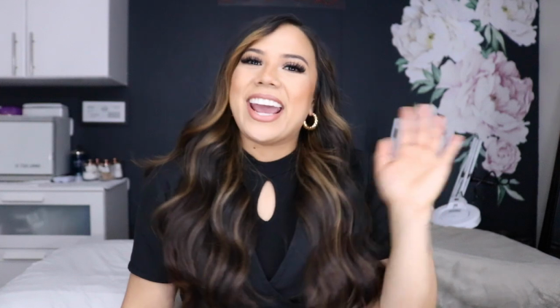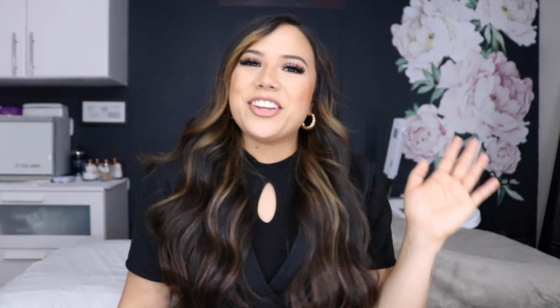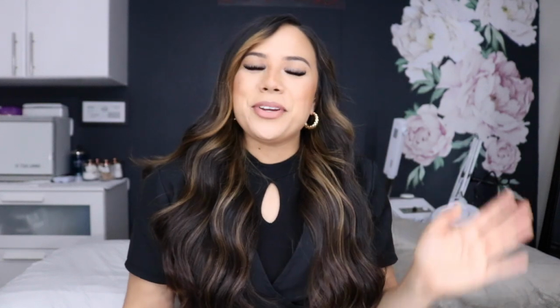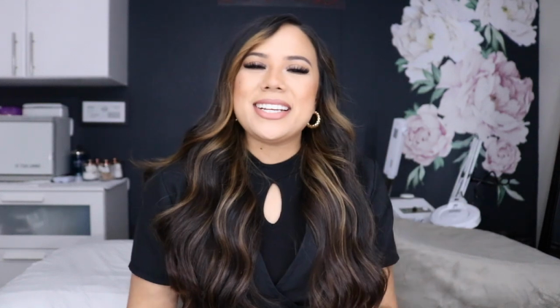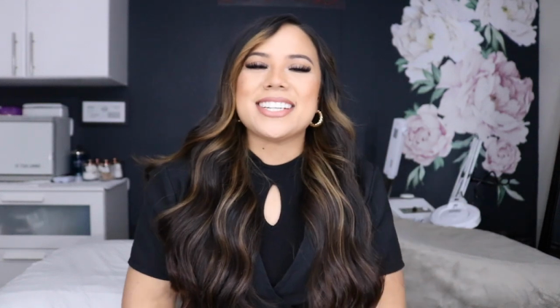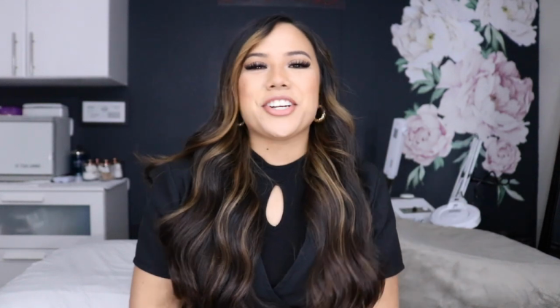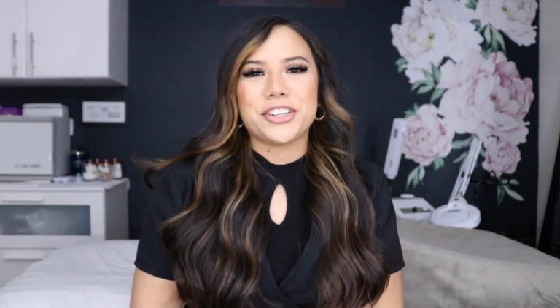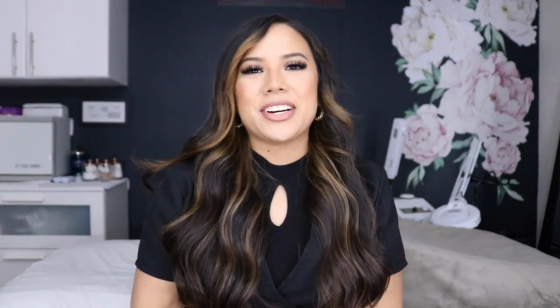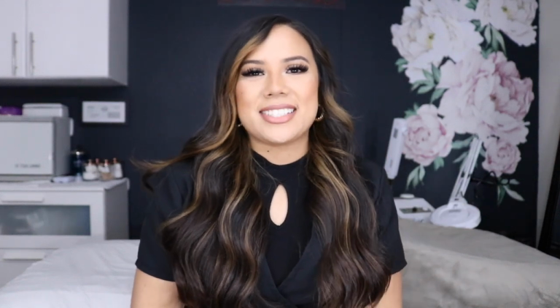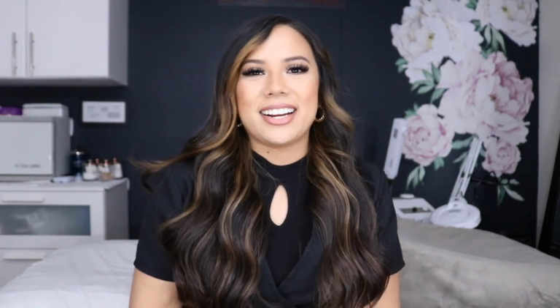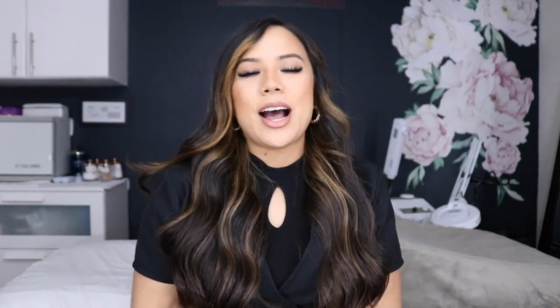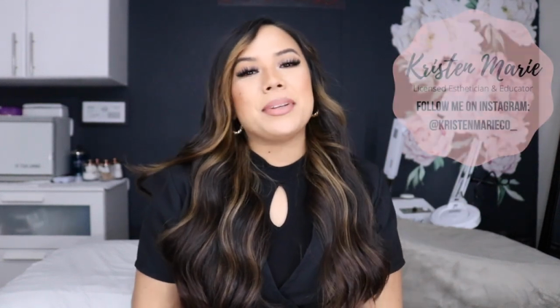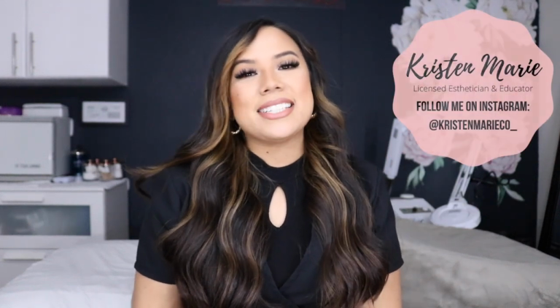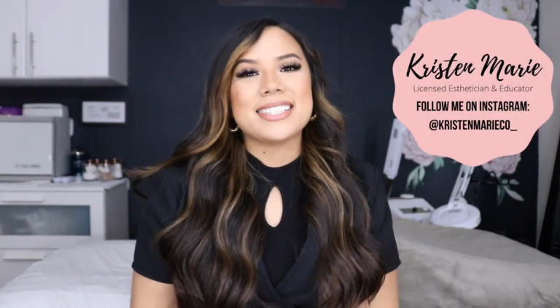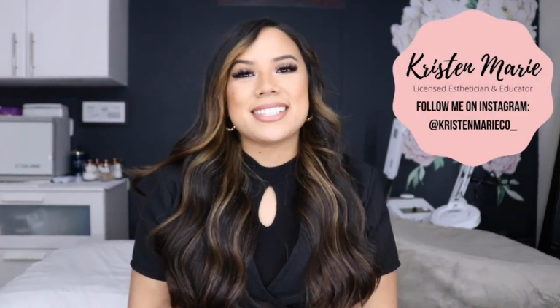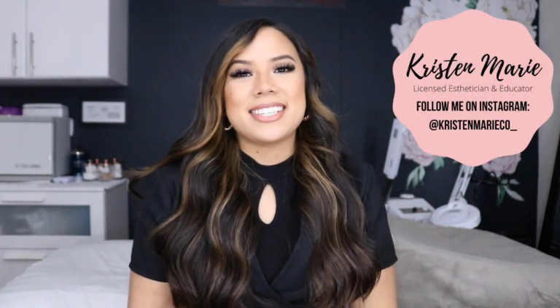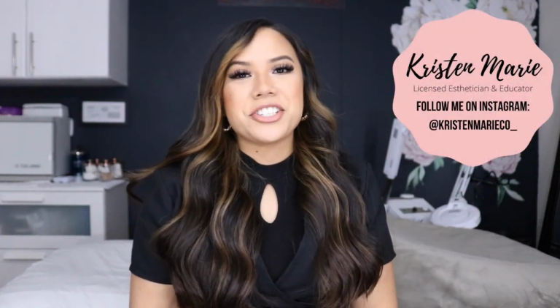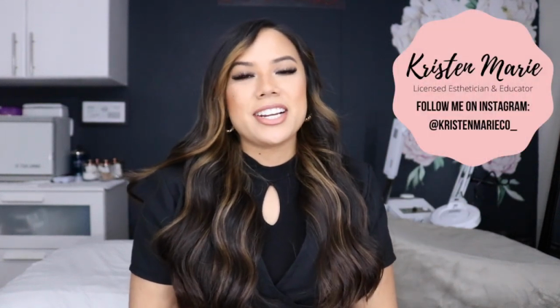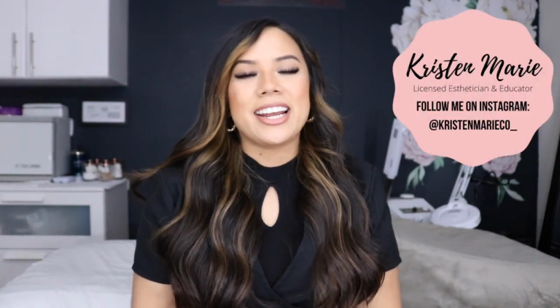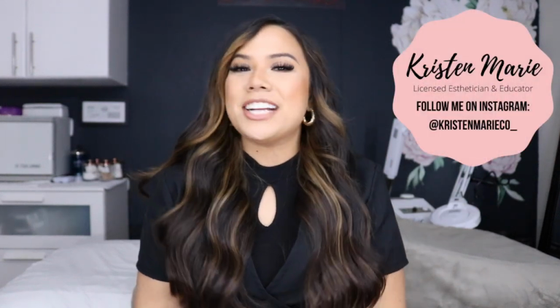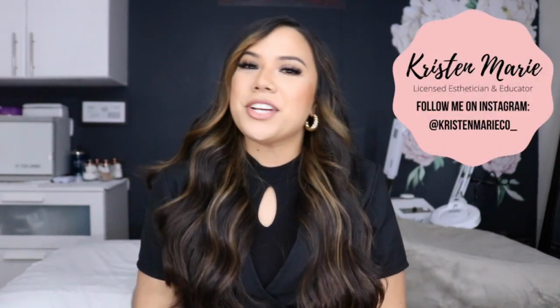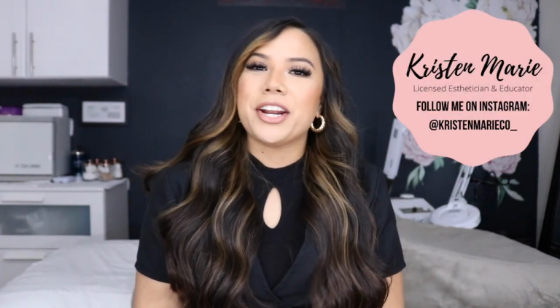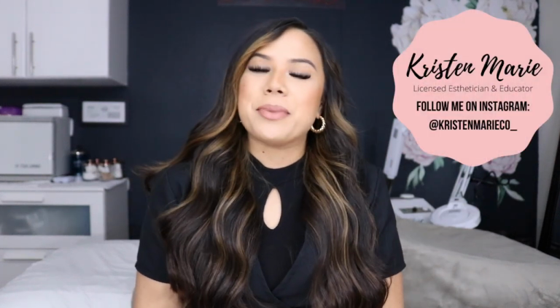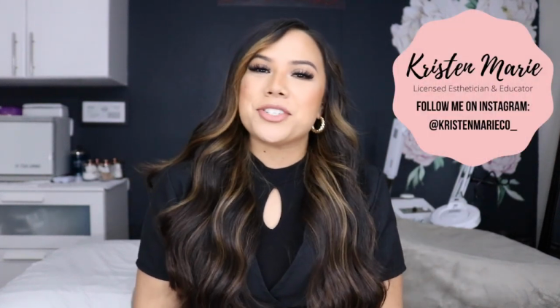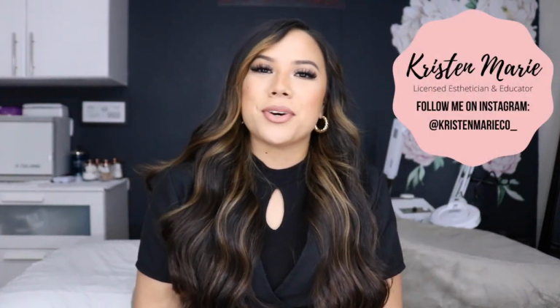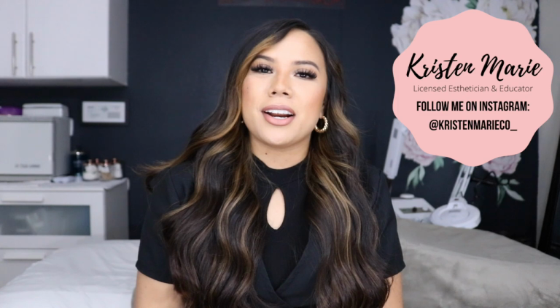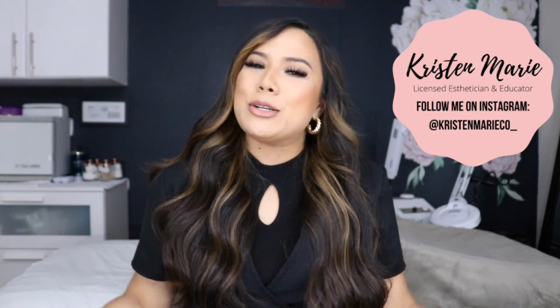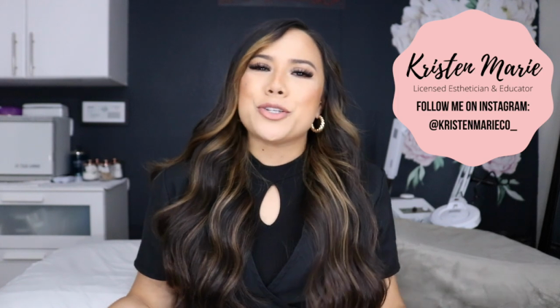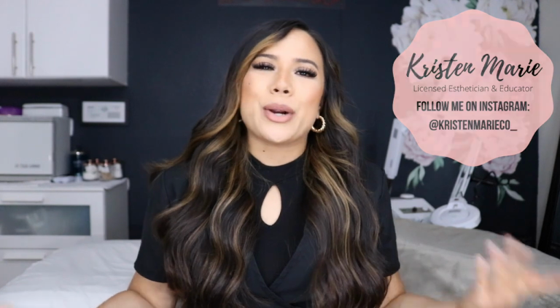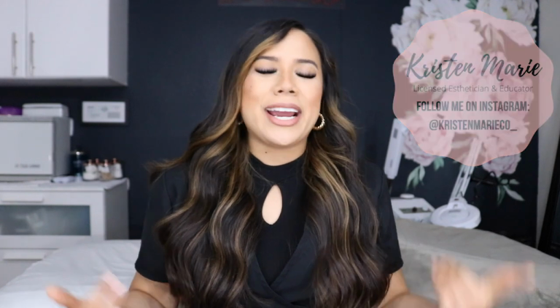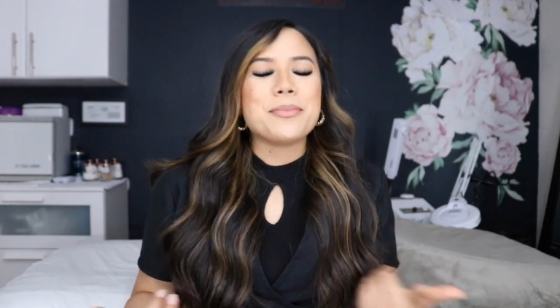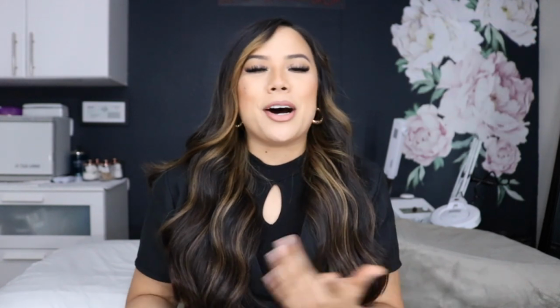Hey there beauties! It's your girl Kristen here. I'm a licensed esthetician, an educator, mentor, YouTuber, and a mom.